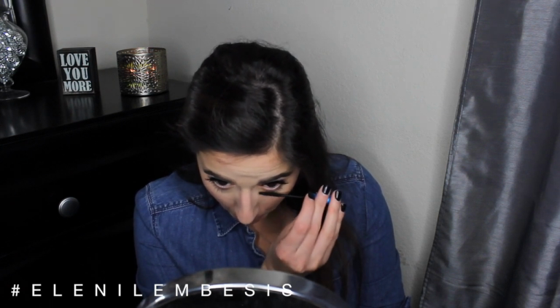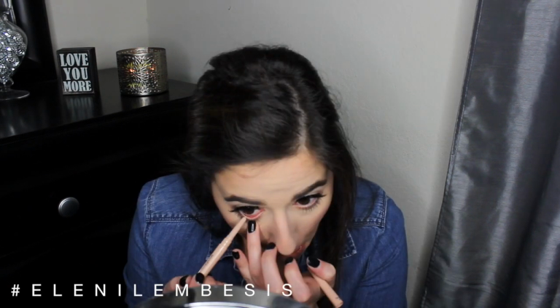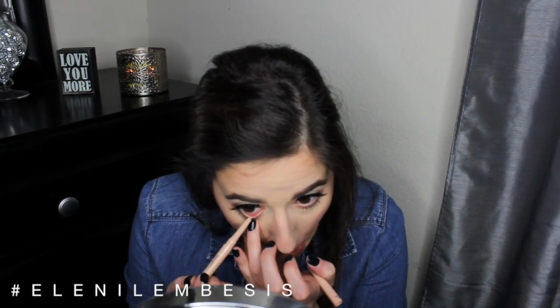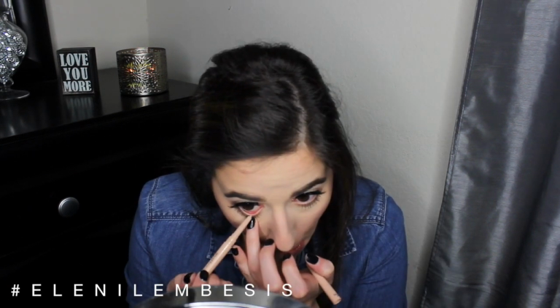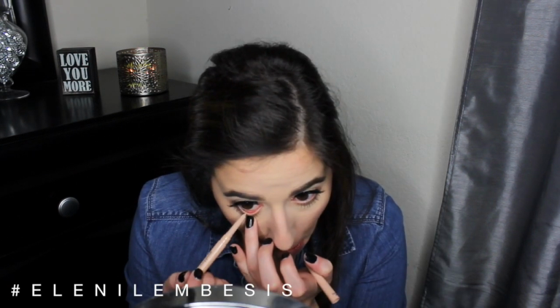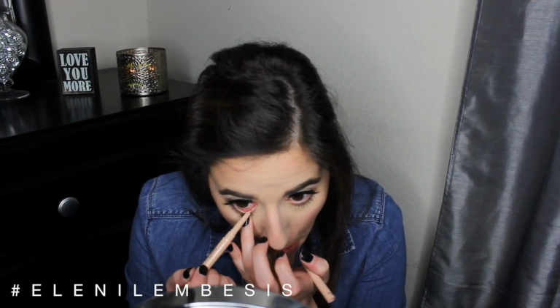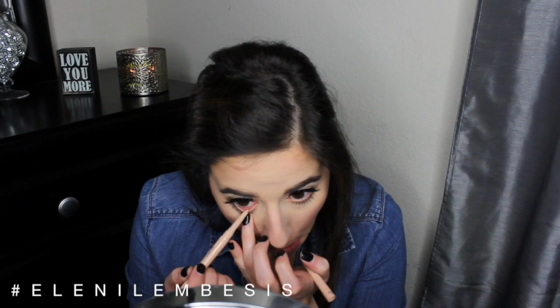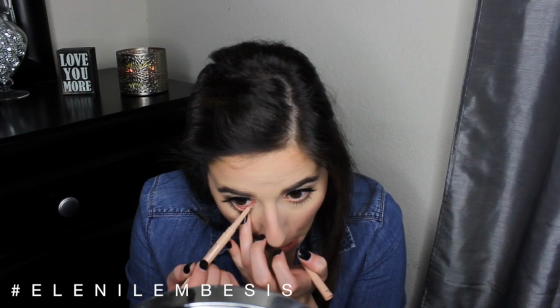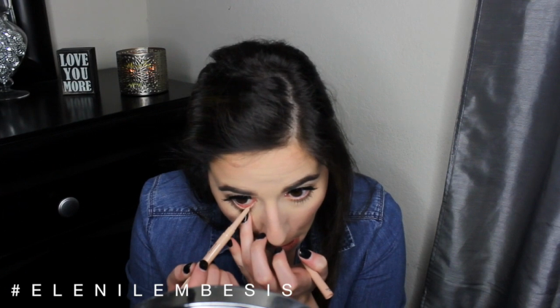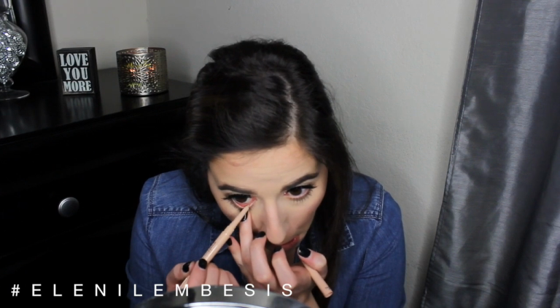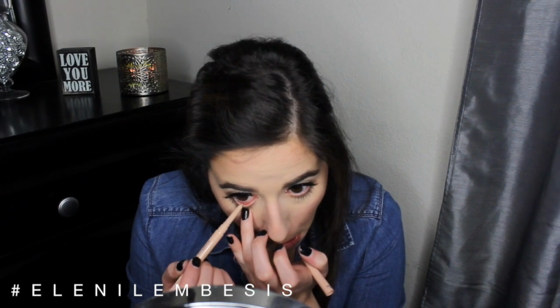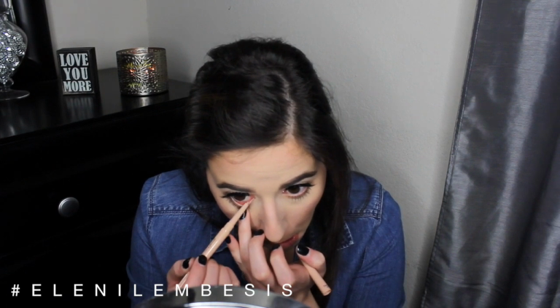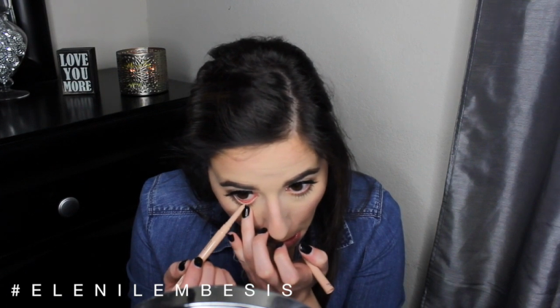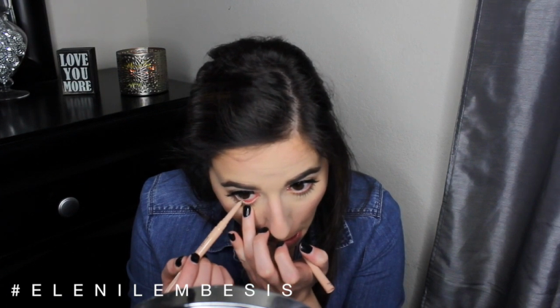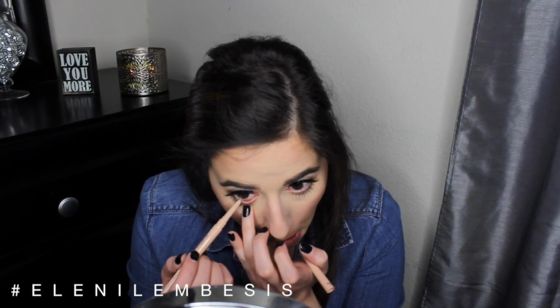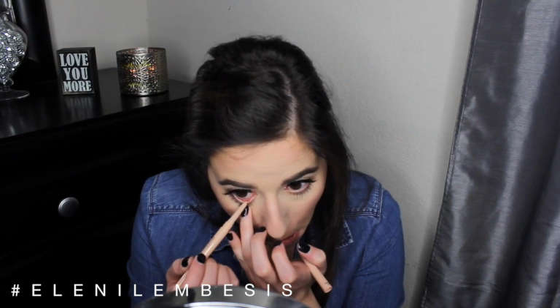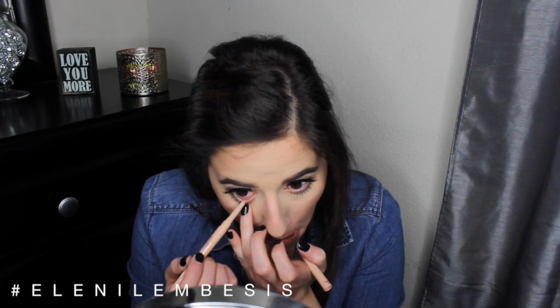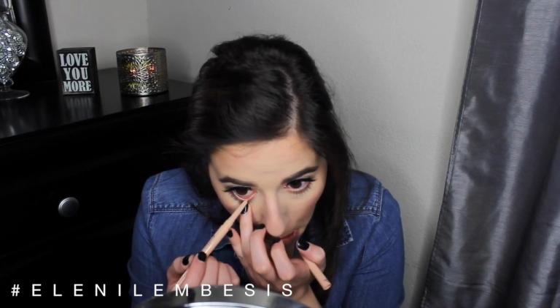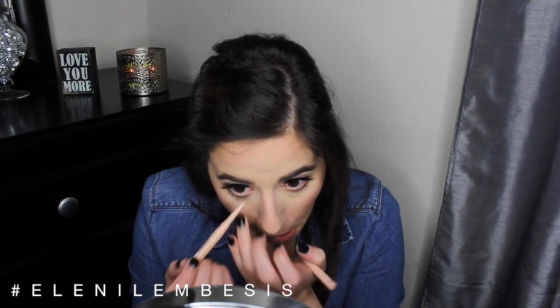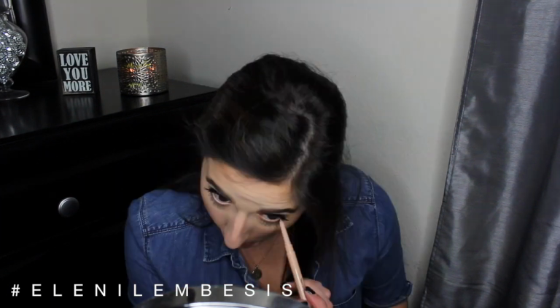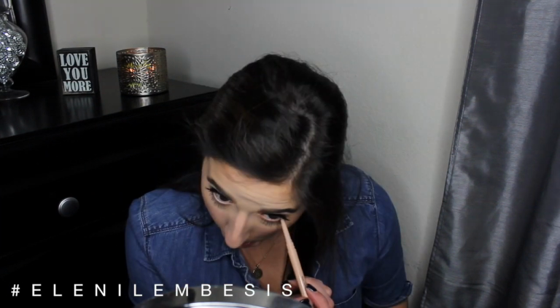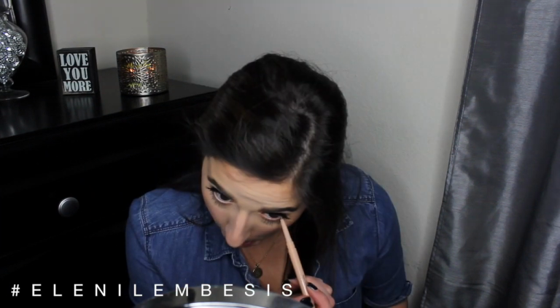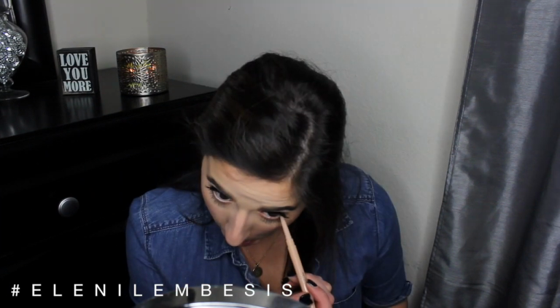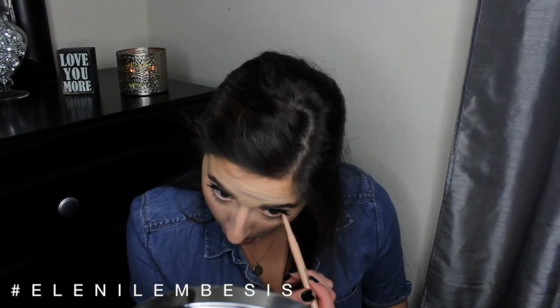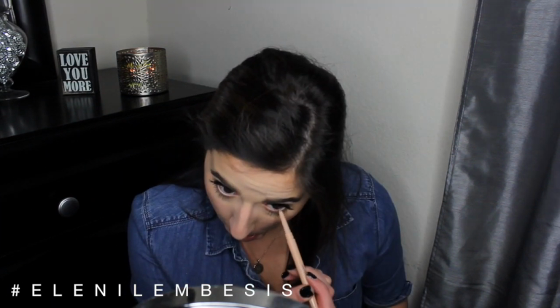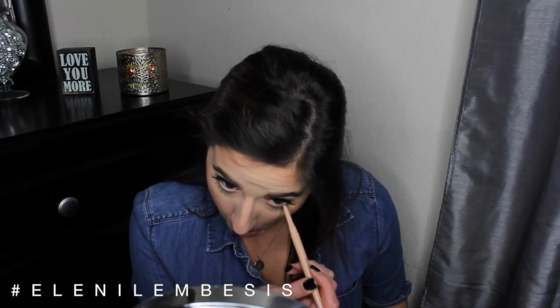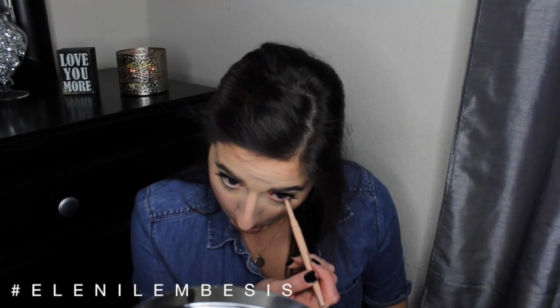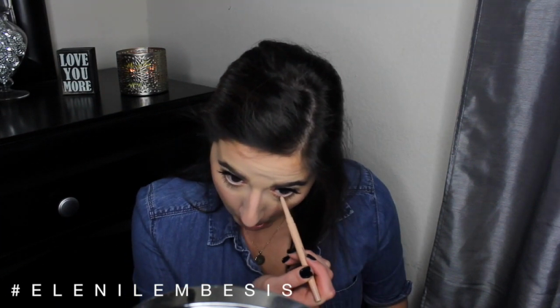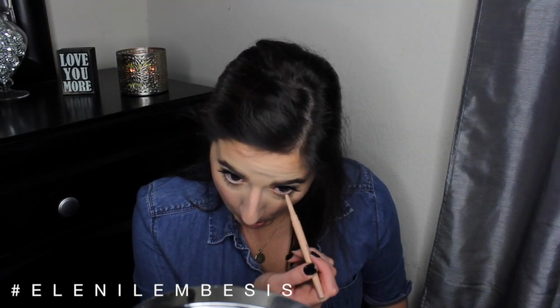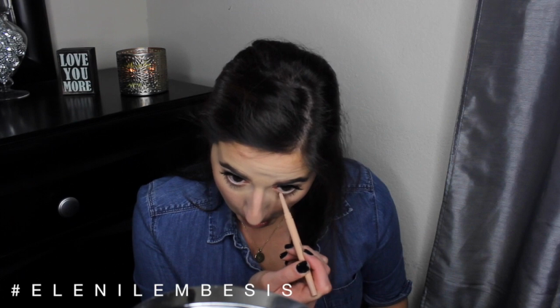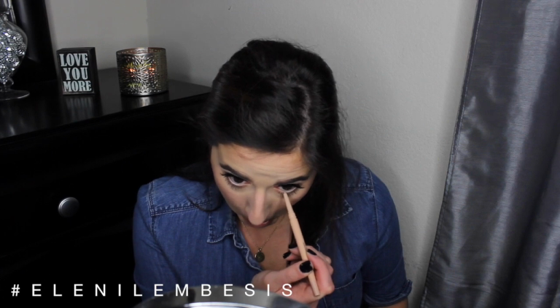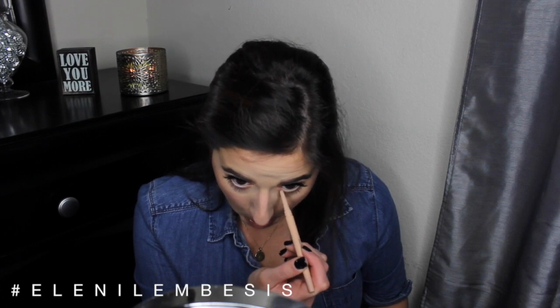And then to really complete the eyes and open them up, I went in with the Smashbox Always Sharp liner in bare.